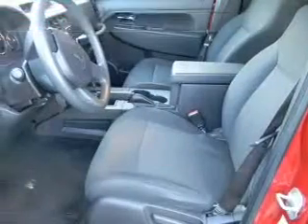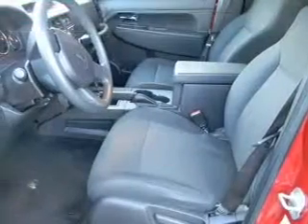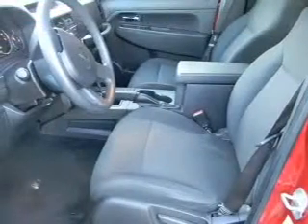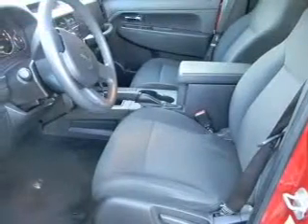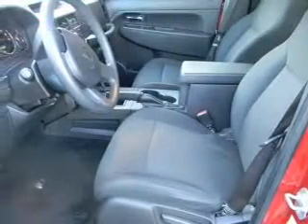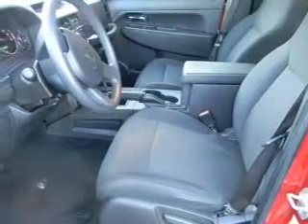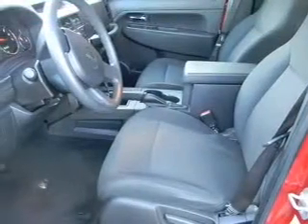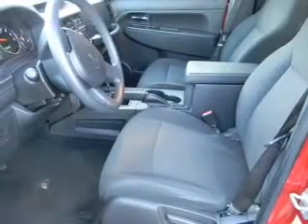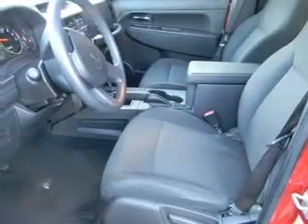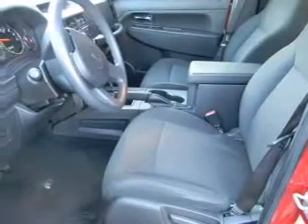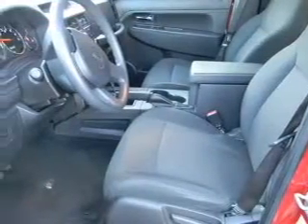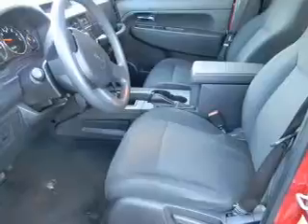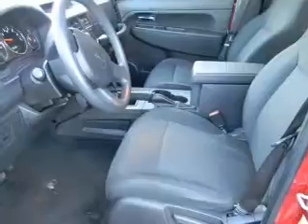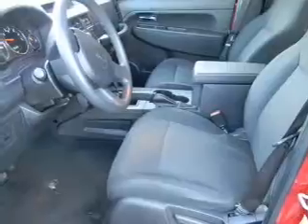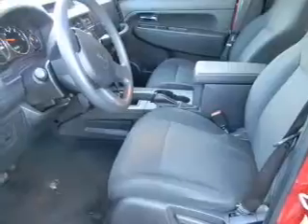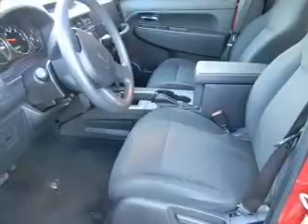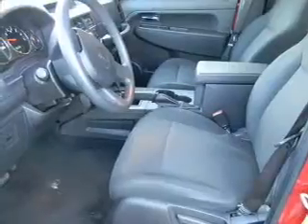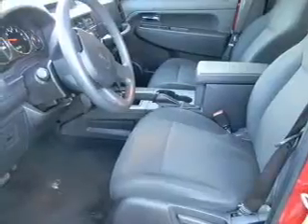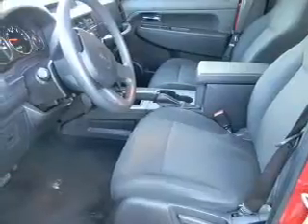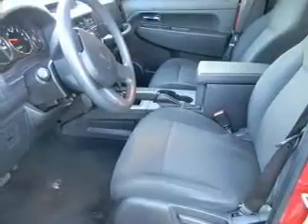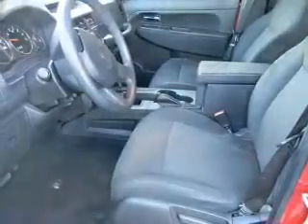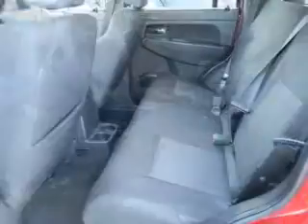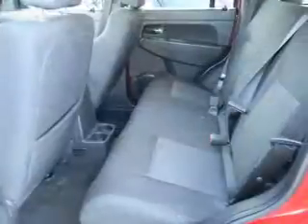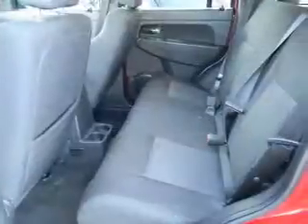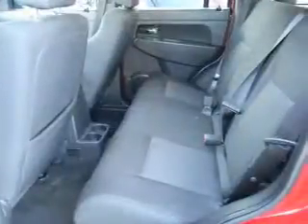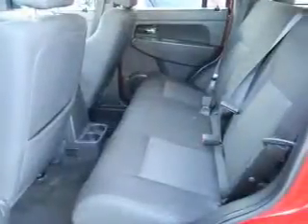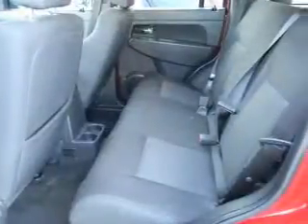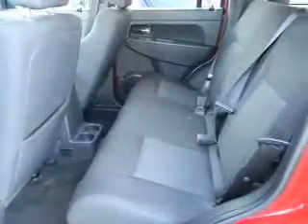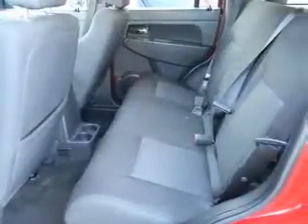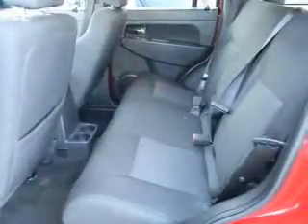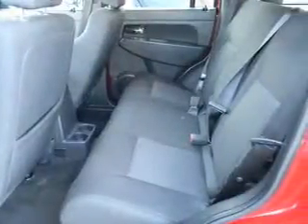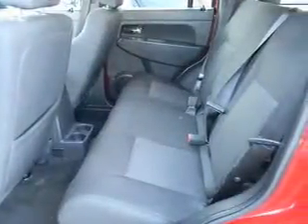Air conditioning, power door locks, power windows, power steering, and an adjustable tilt steering wheel.